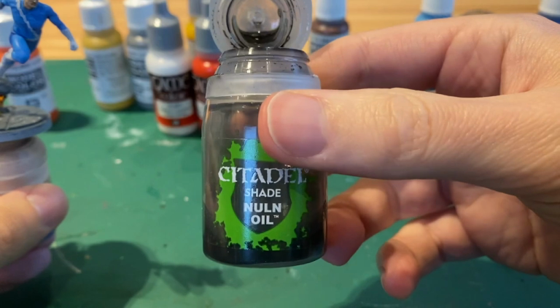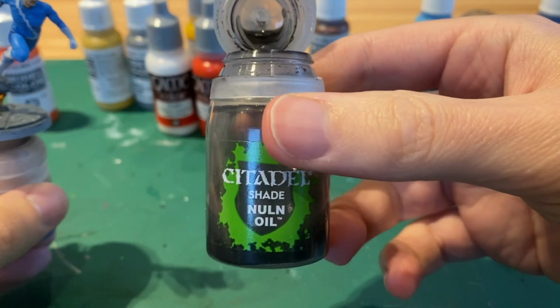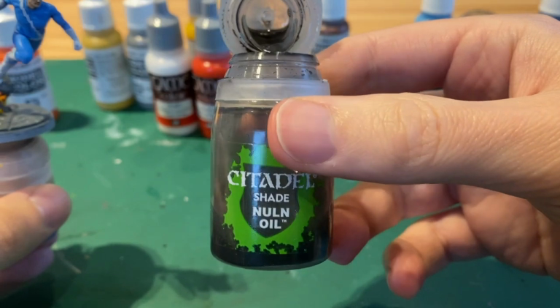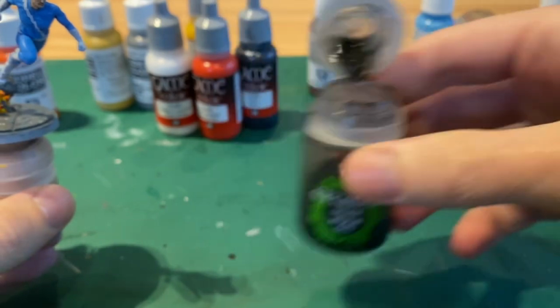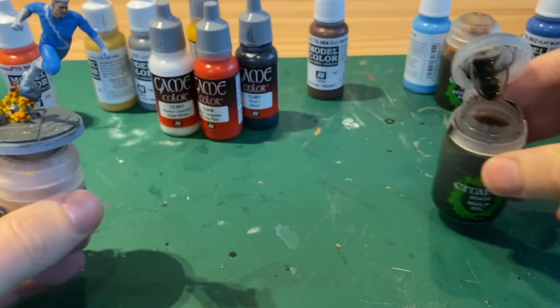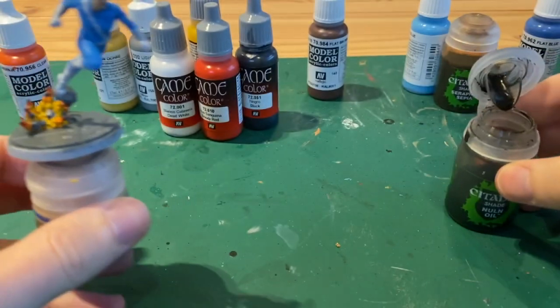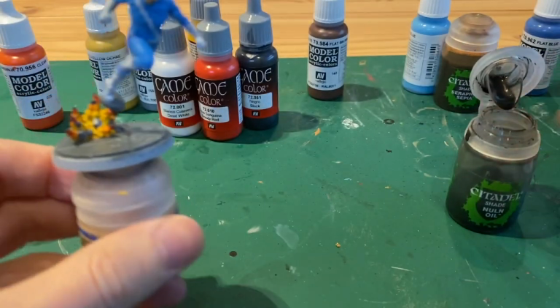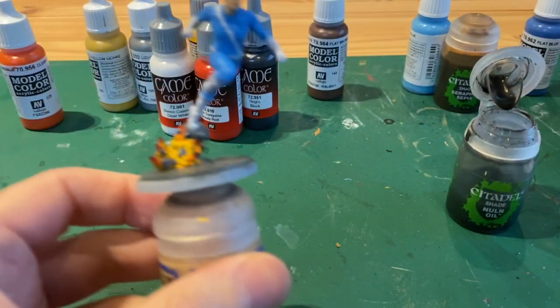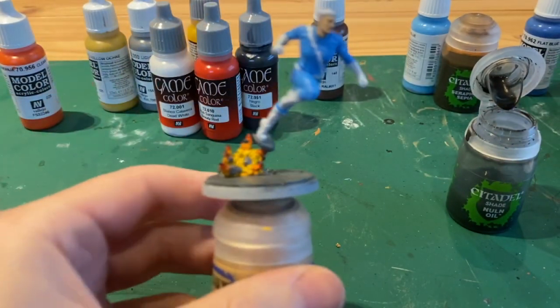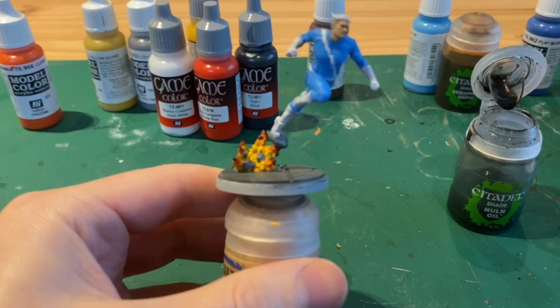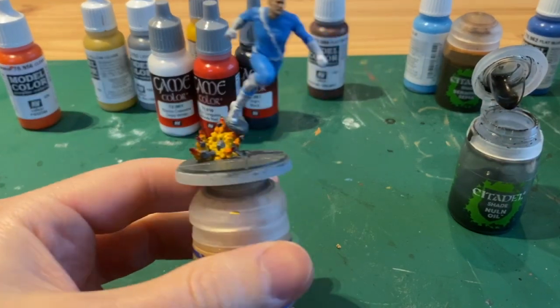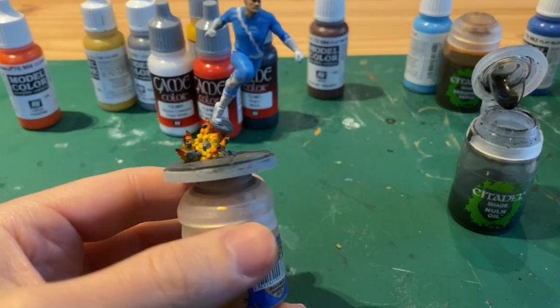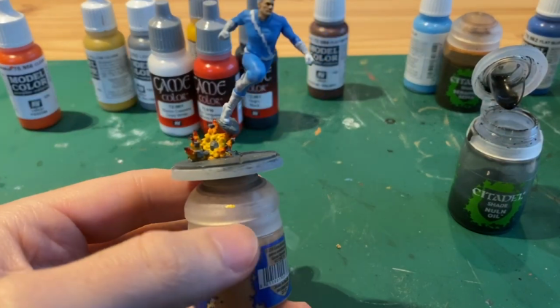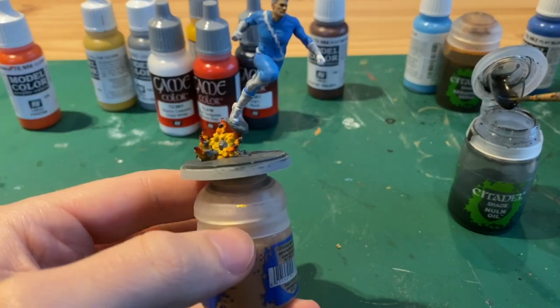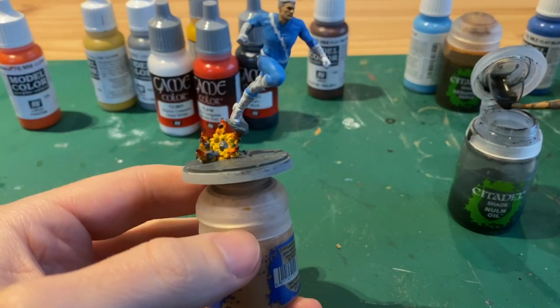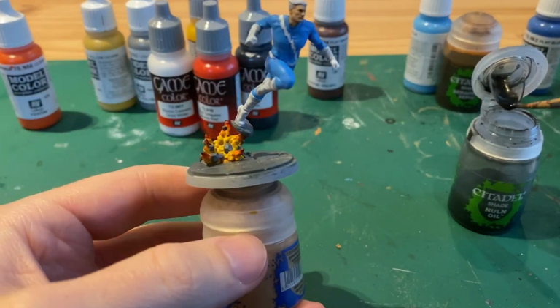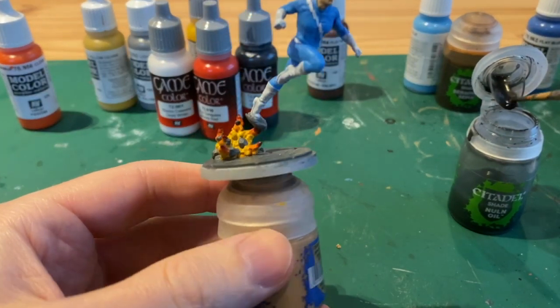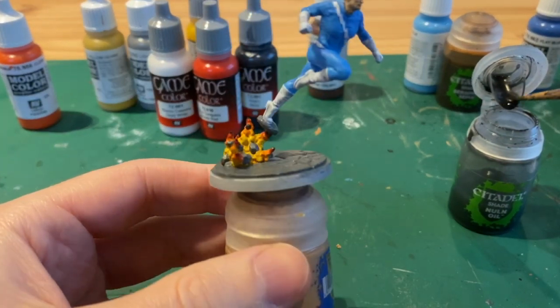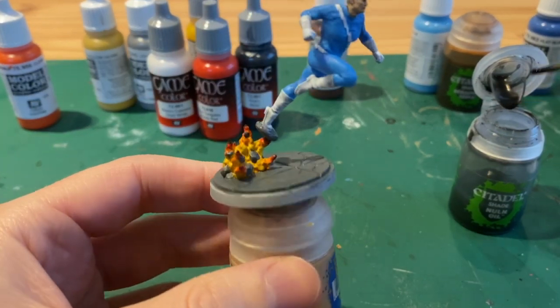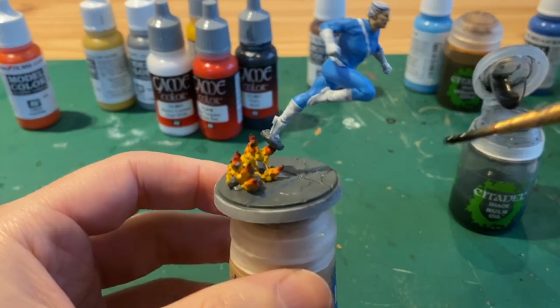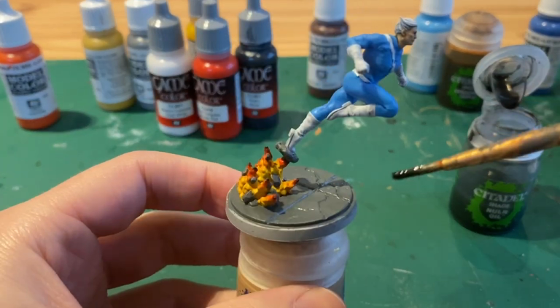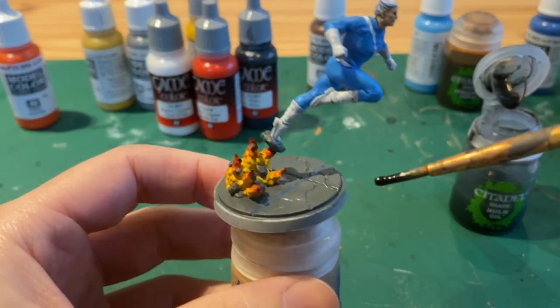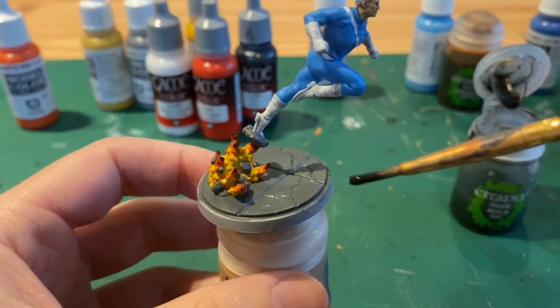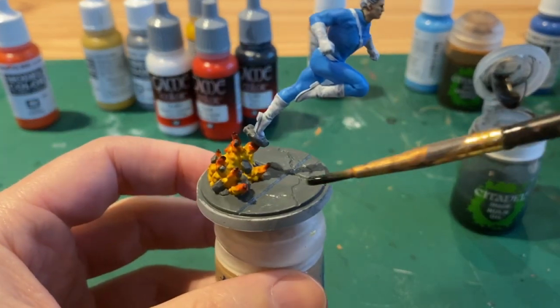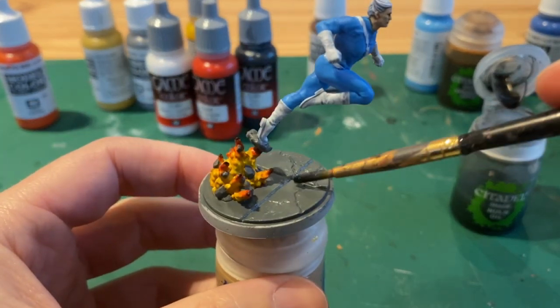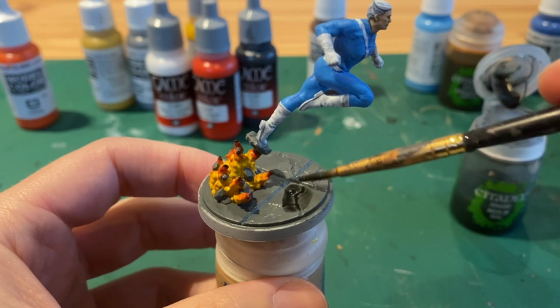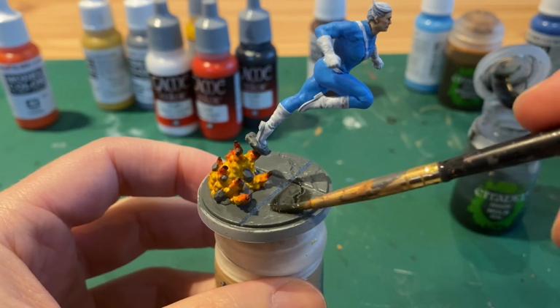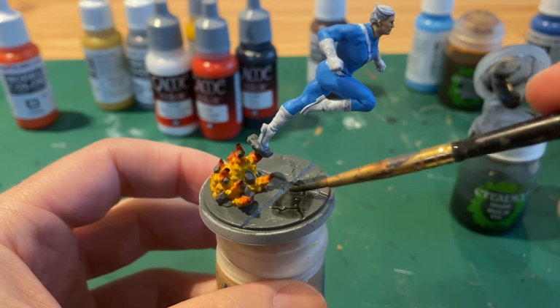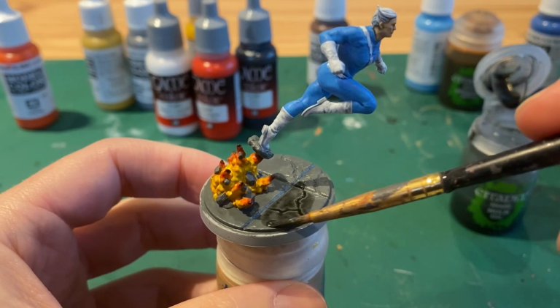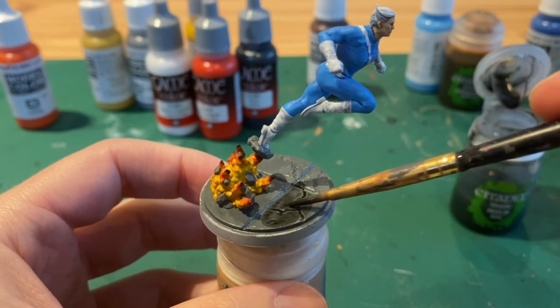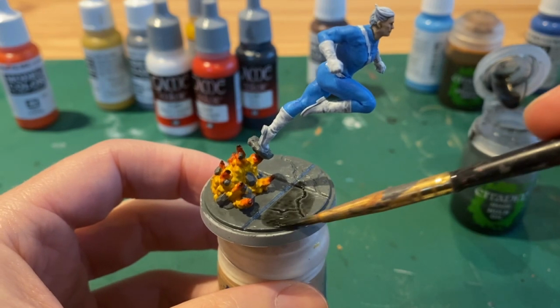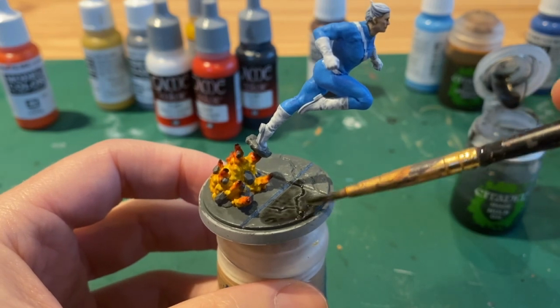Next take some Nuln Oil. When the grey is all properly dry, wash it over all of the concrete and rocks.